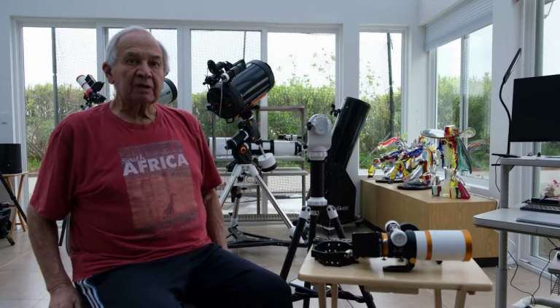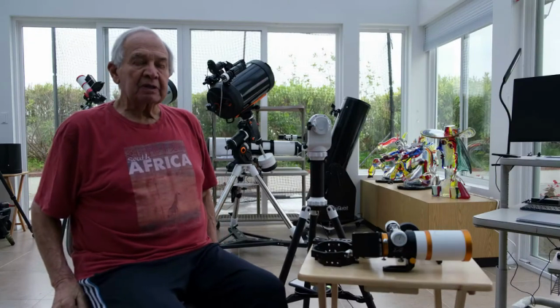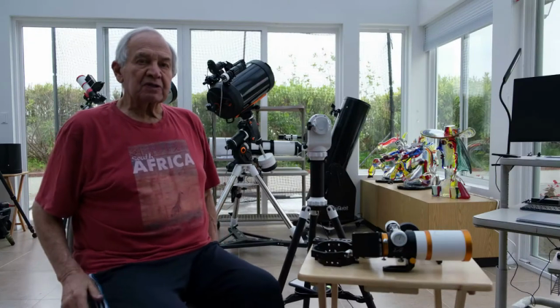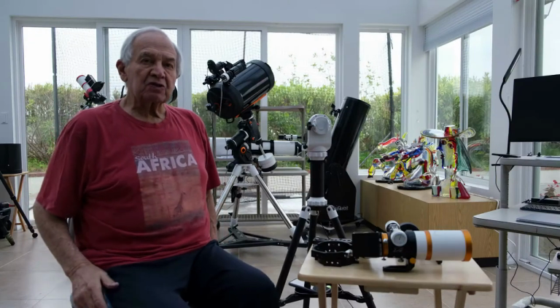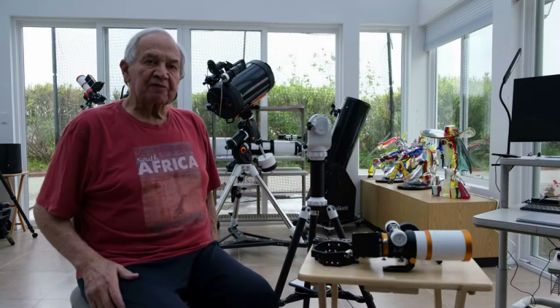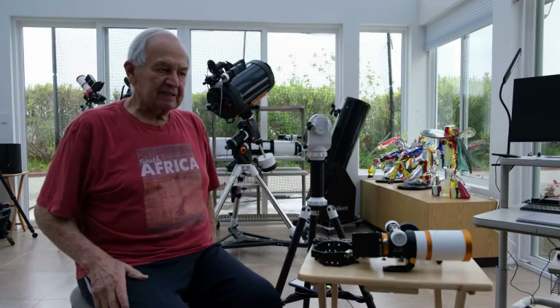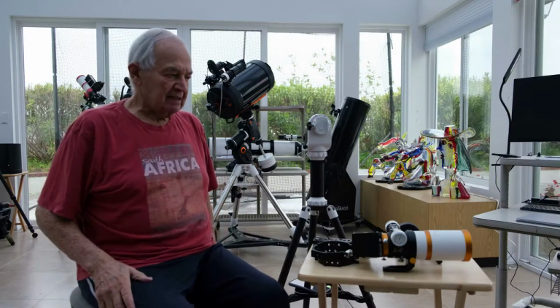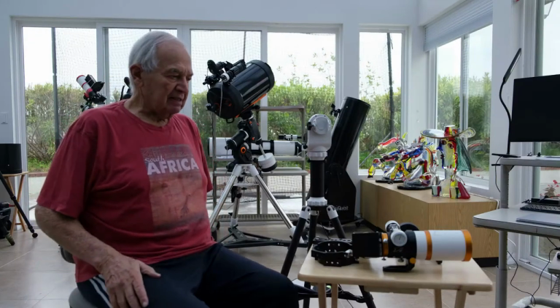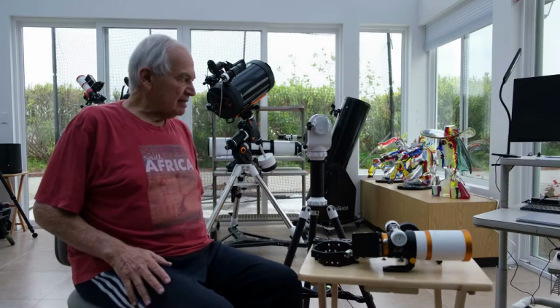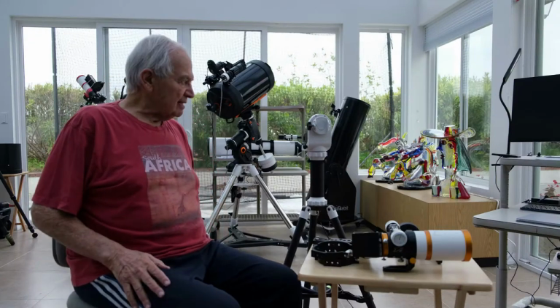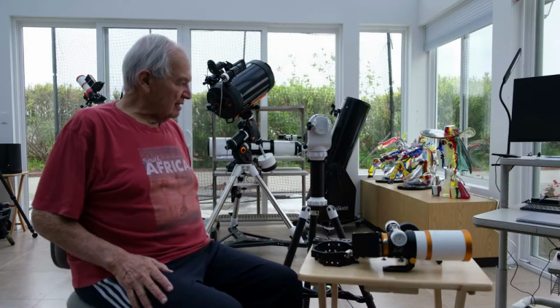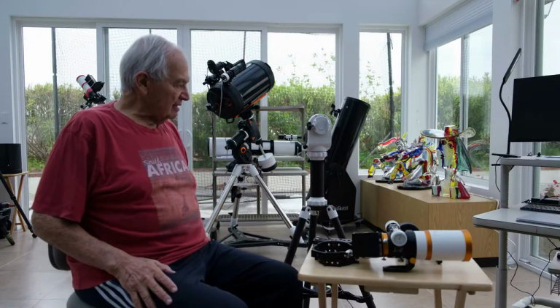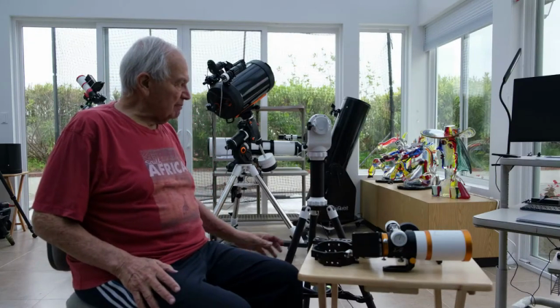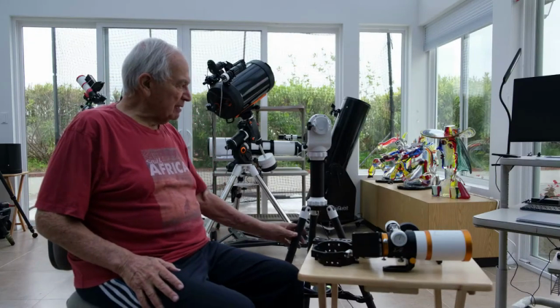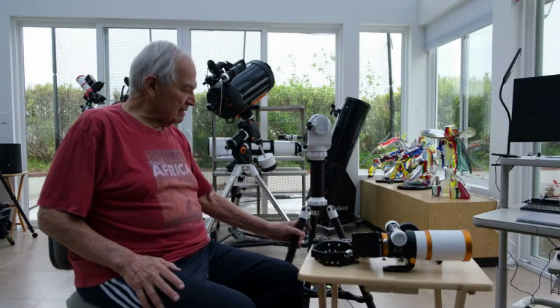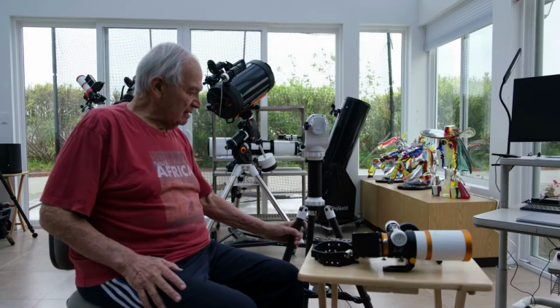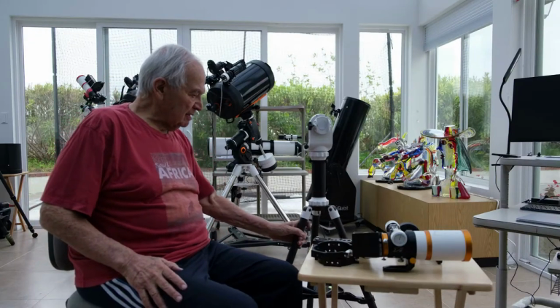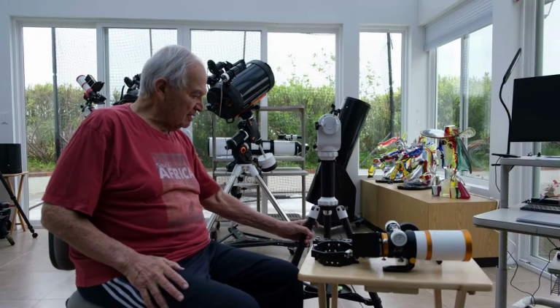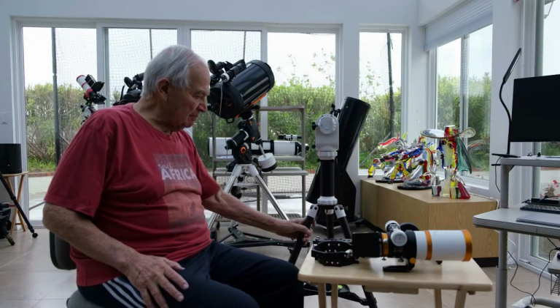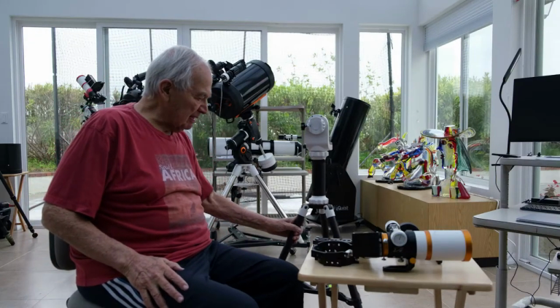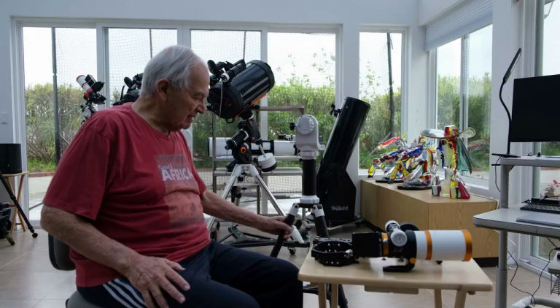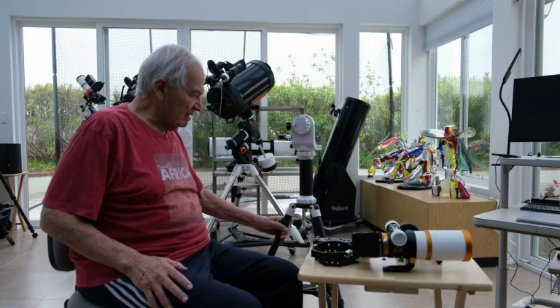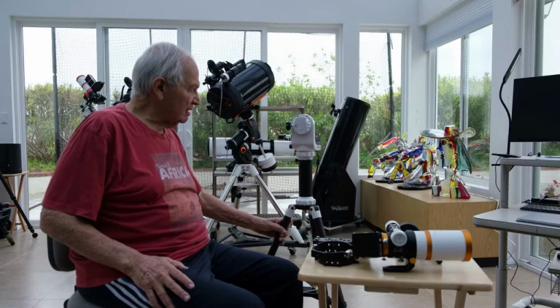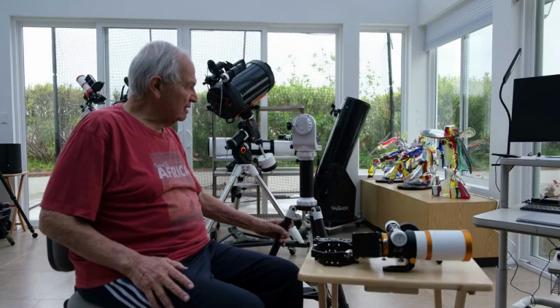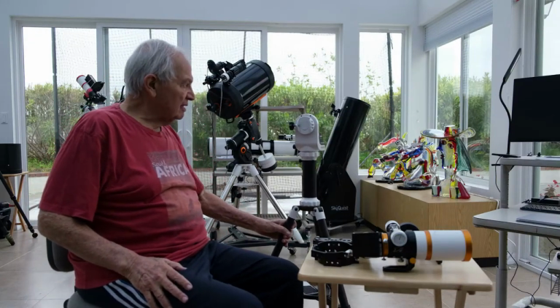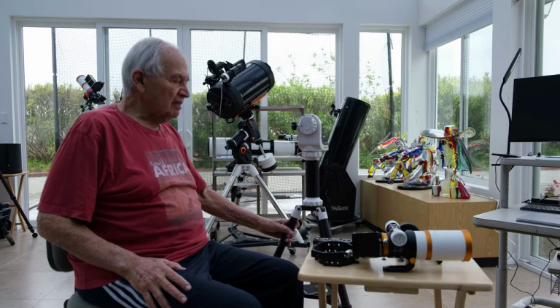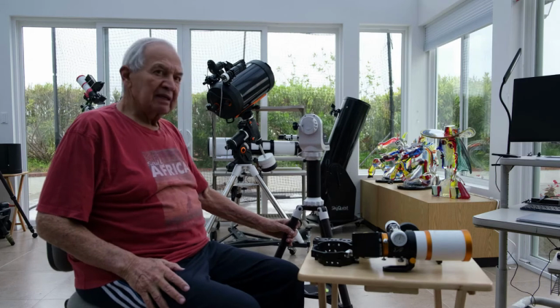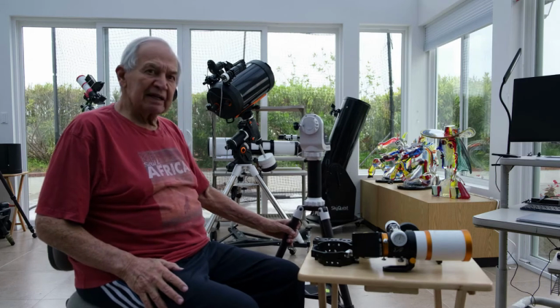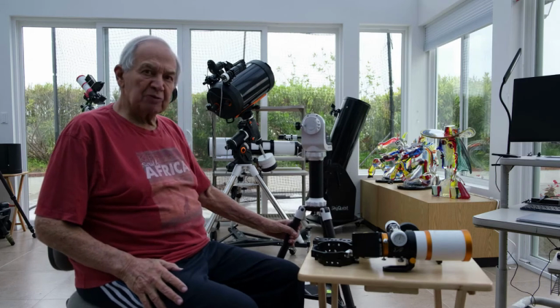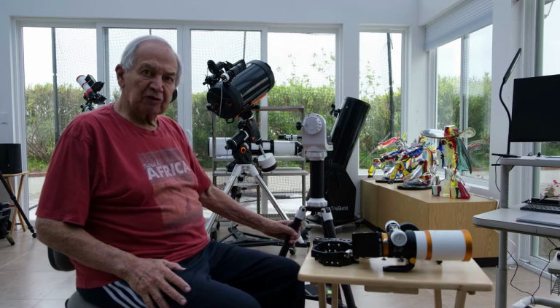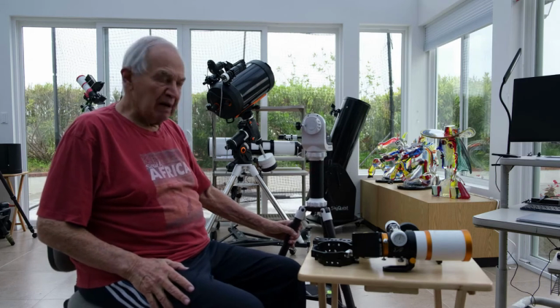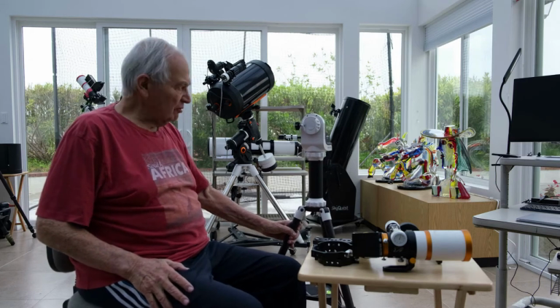First I'll discuss the simplest arrangement for the mount.